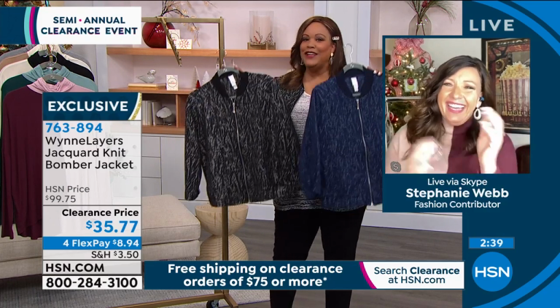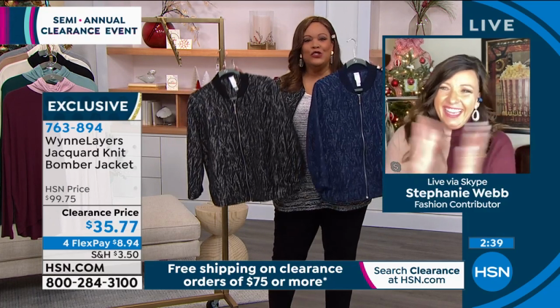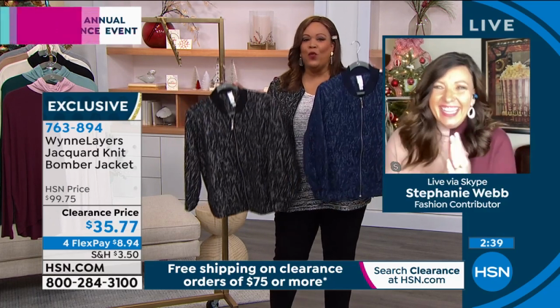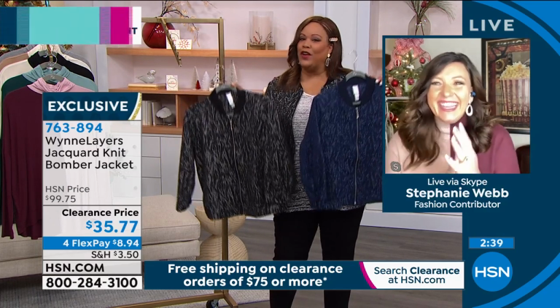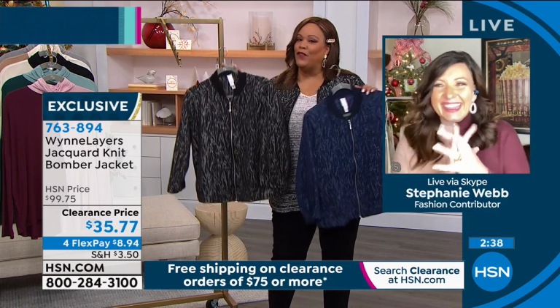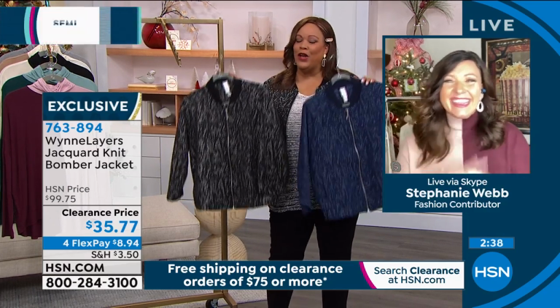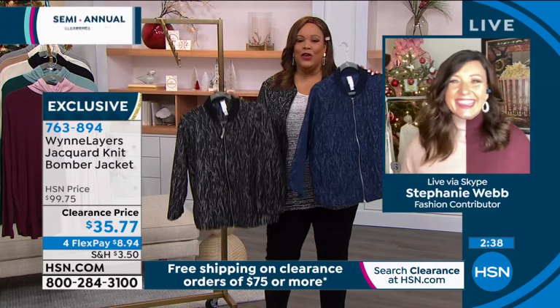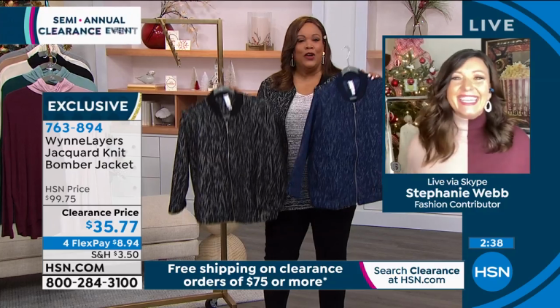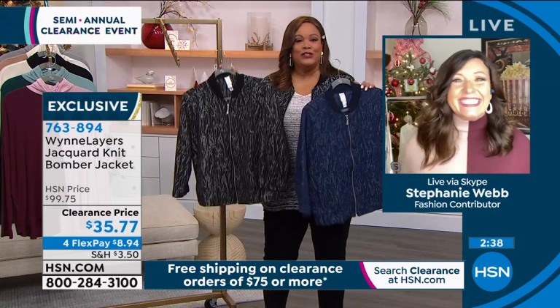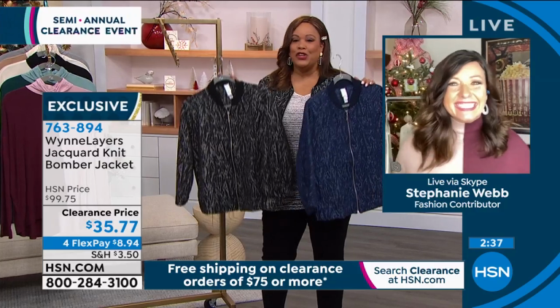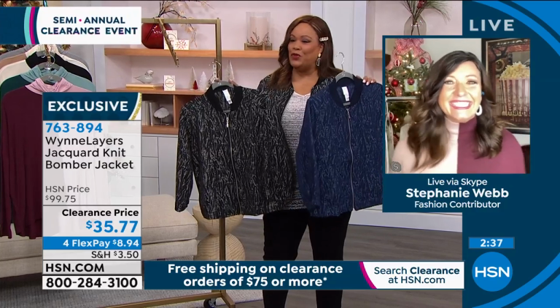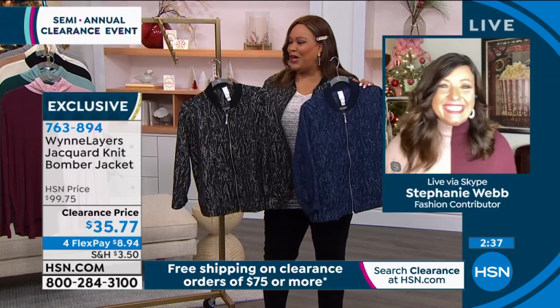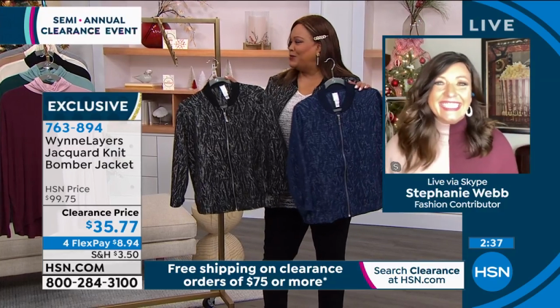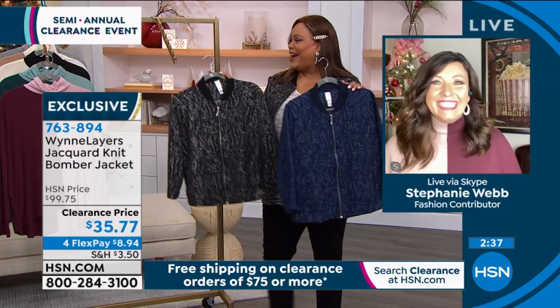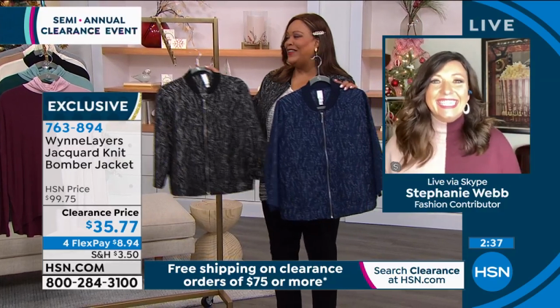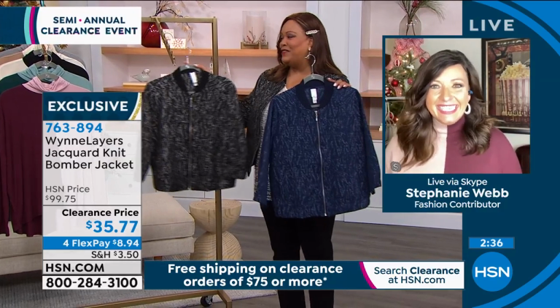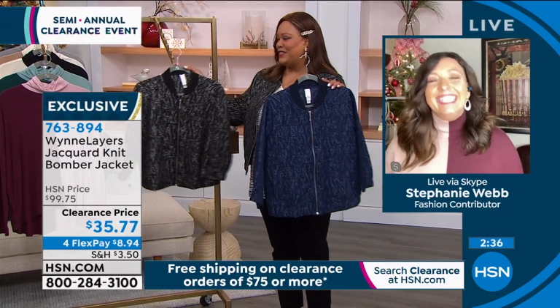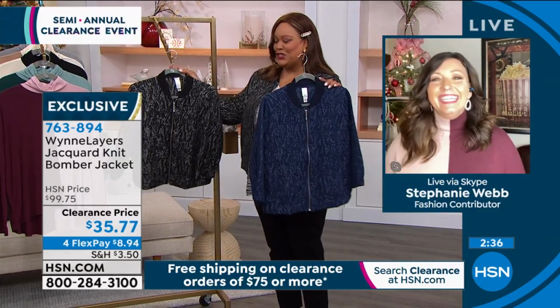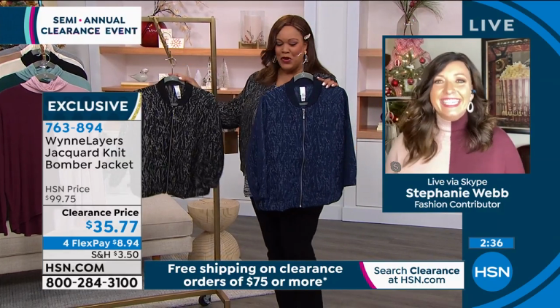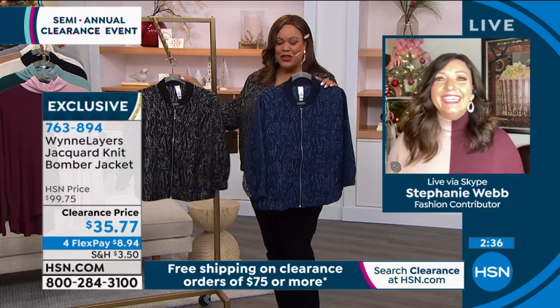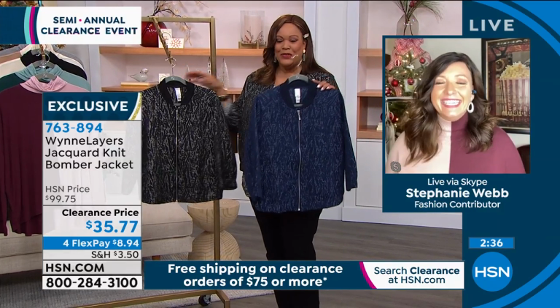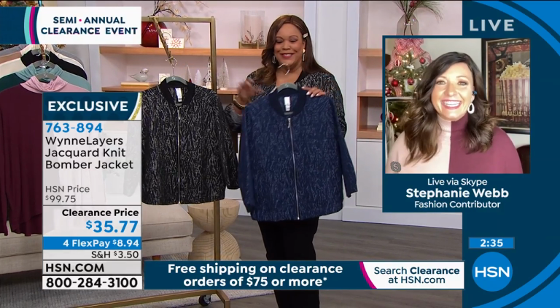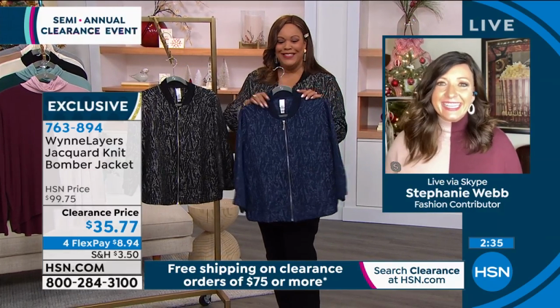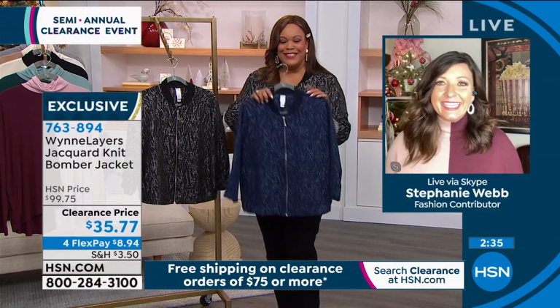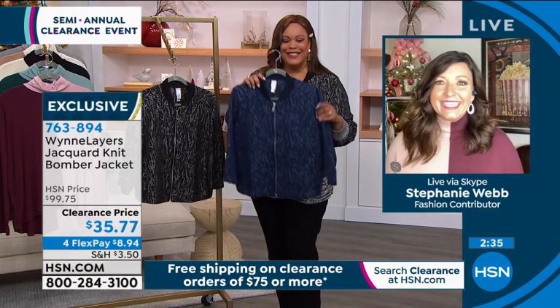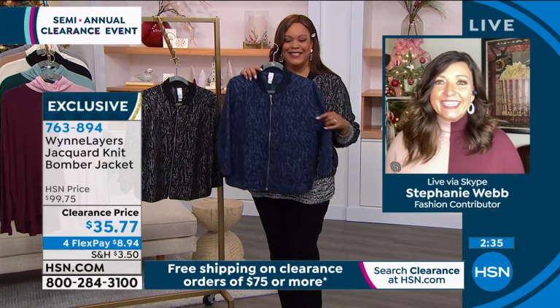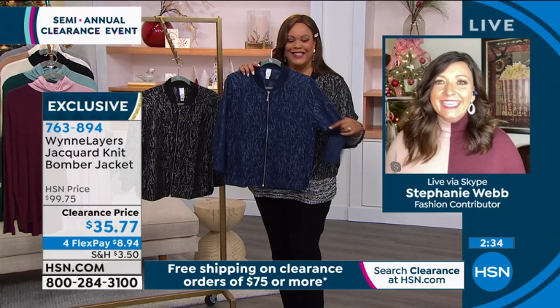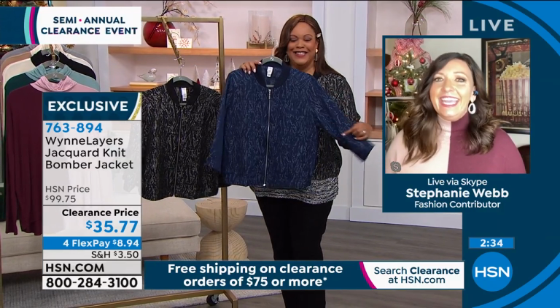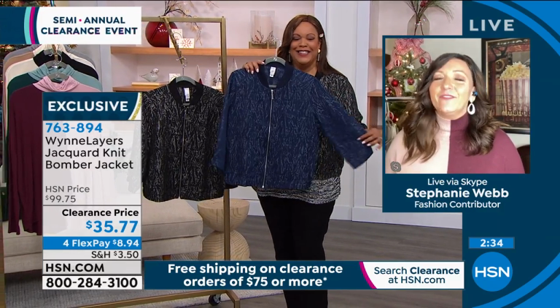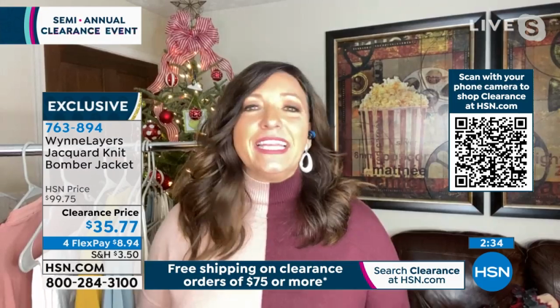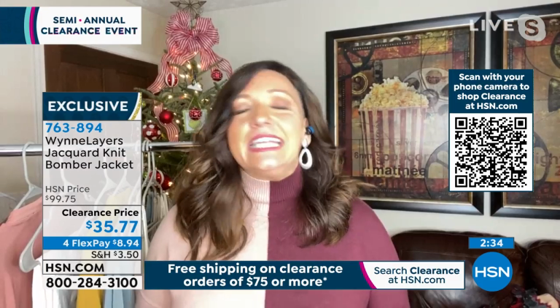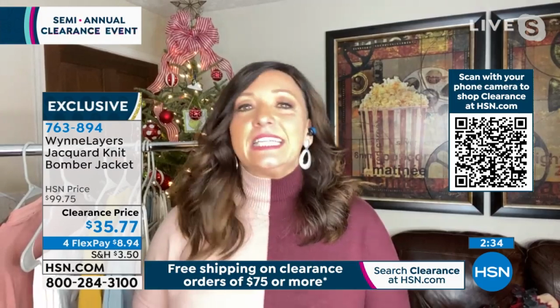The angels are working for y'all. Y'all get your cute clothes. I love this. It's so cute.